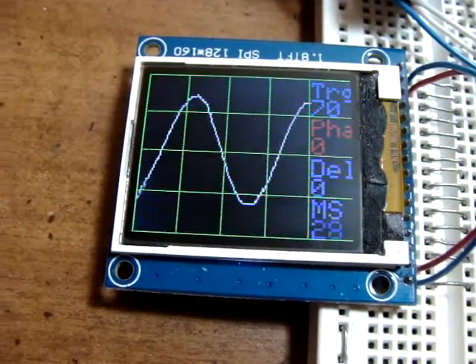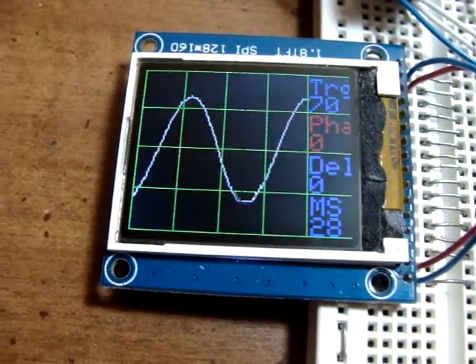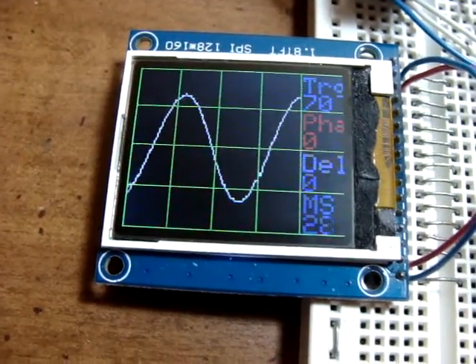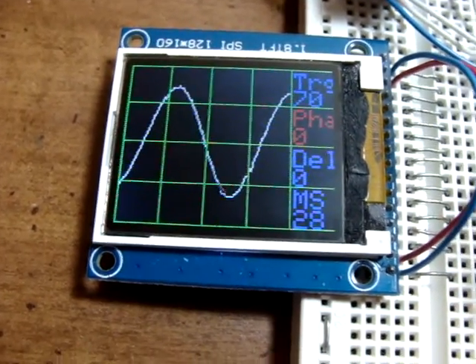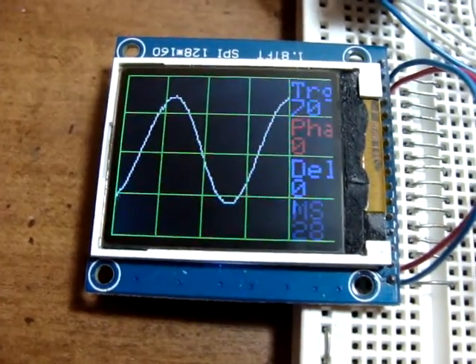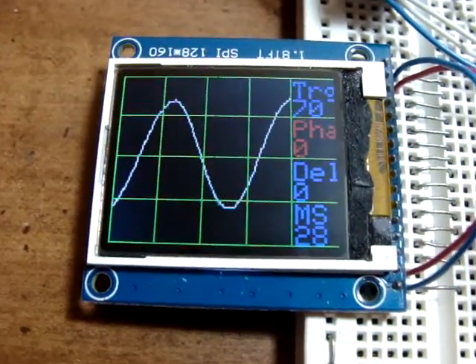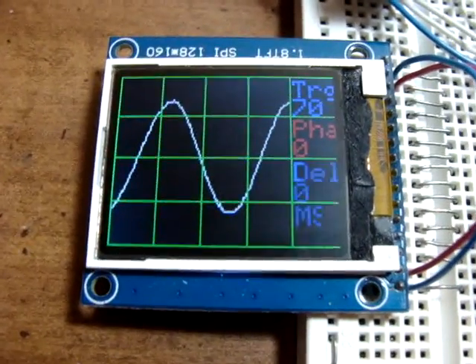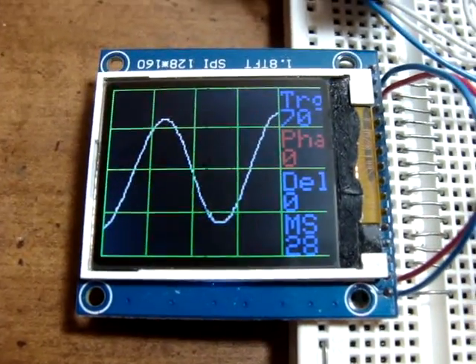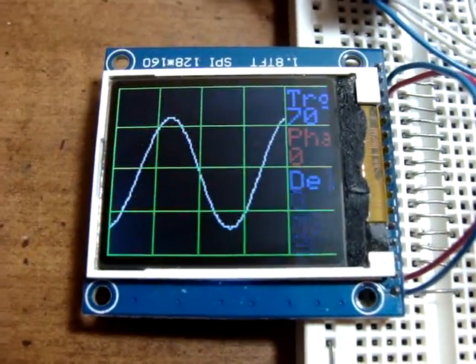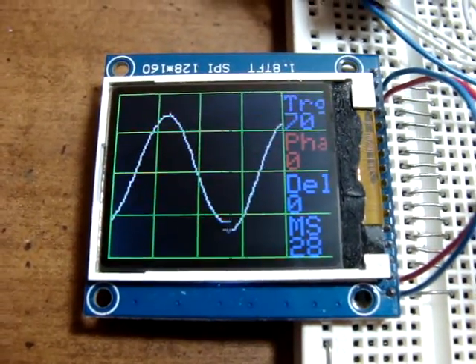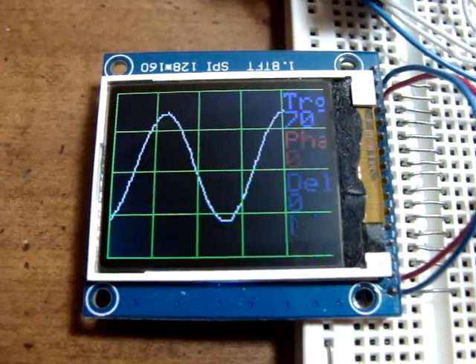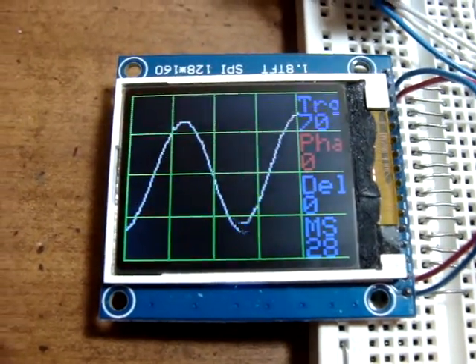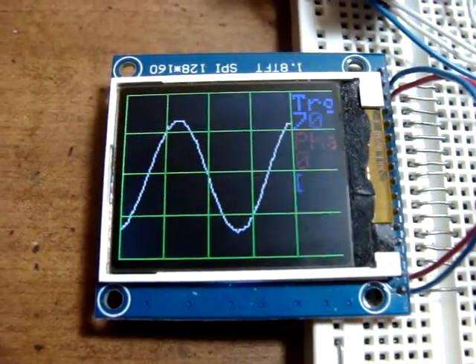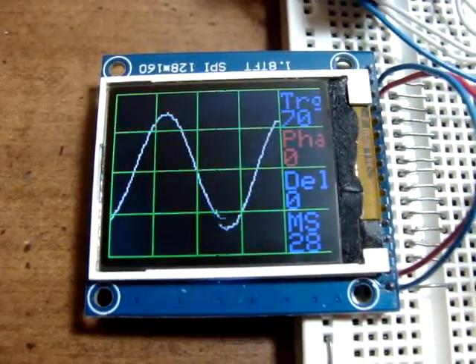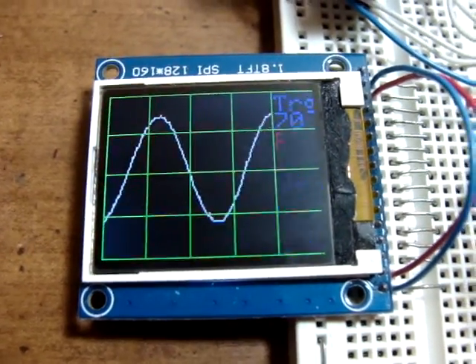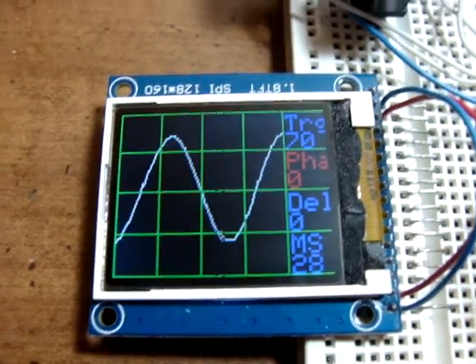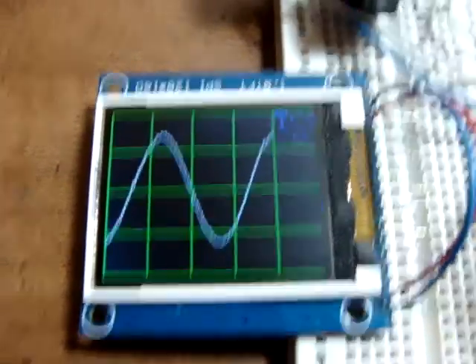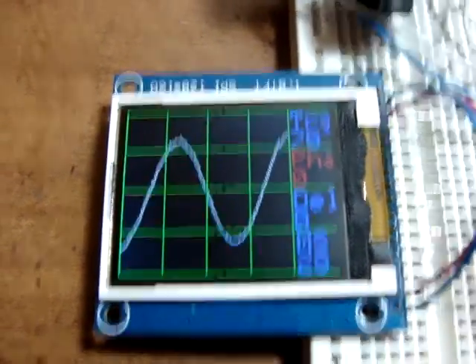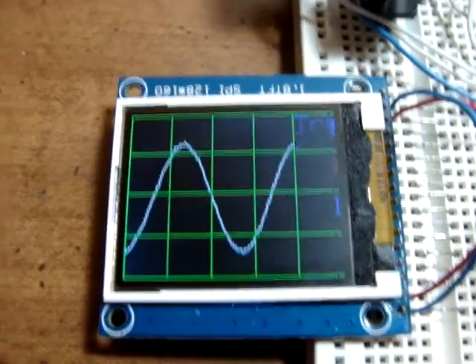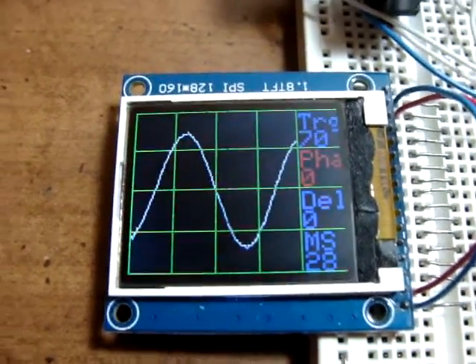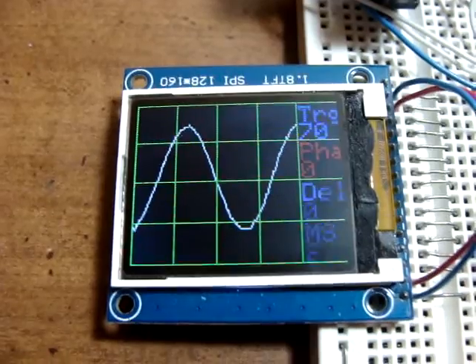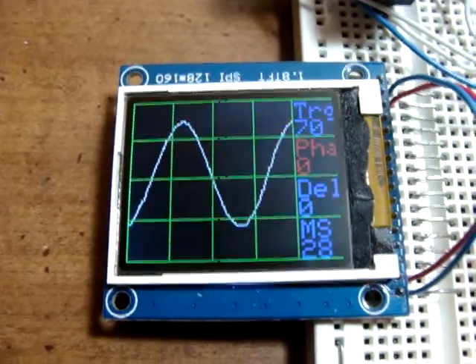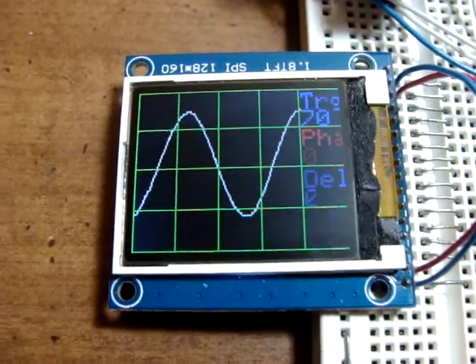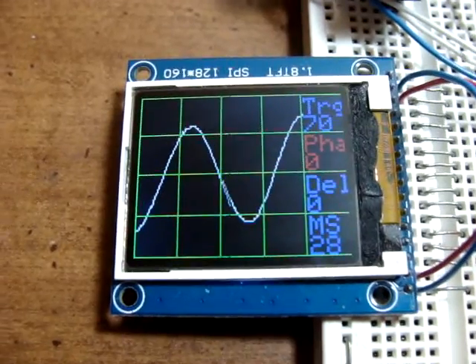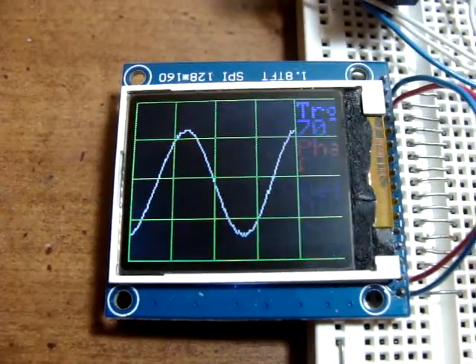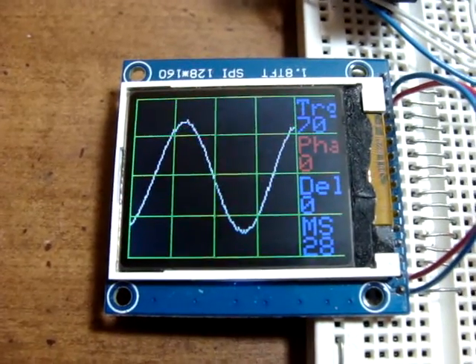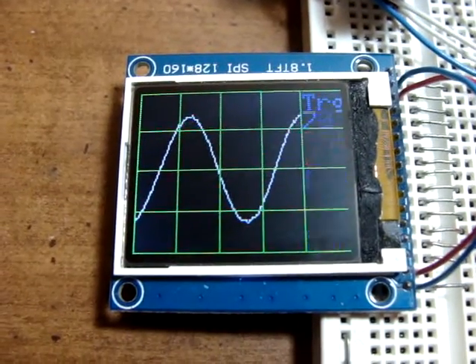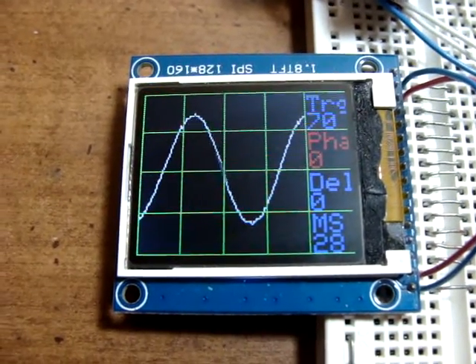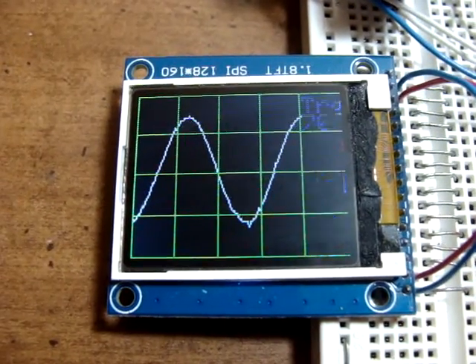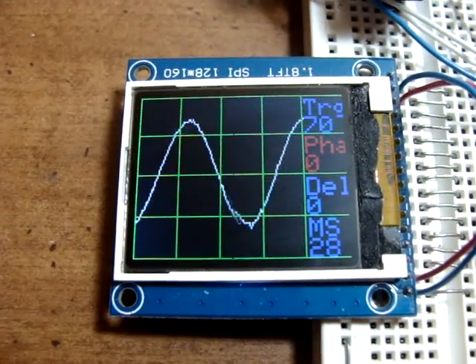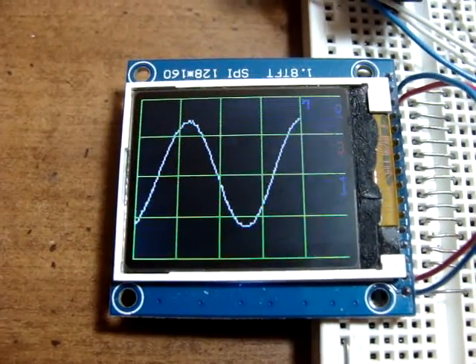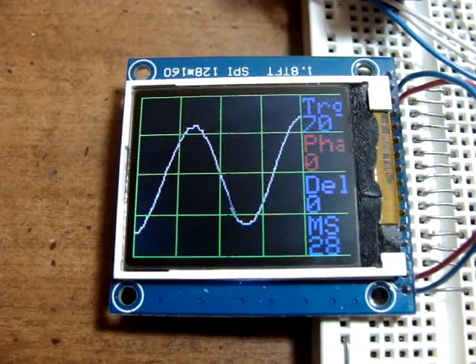Or trigger phase. So there we have it — my latest oscilloscope.